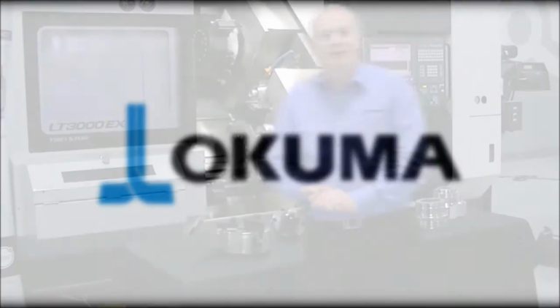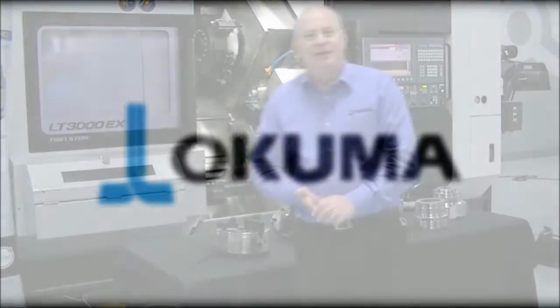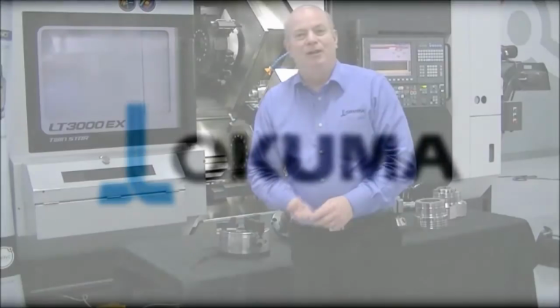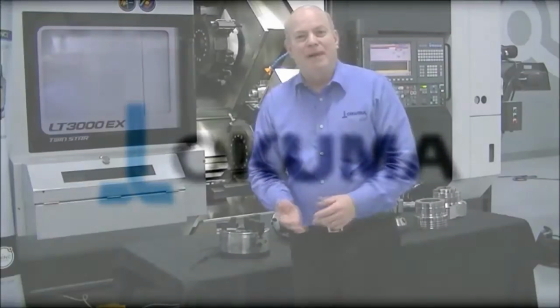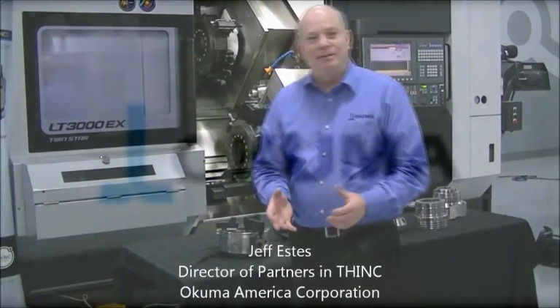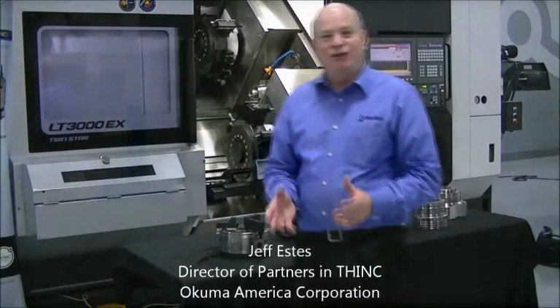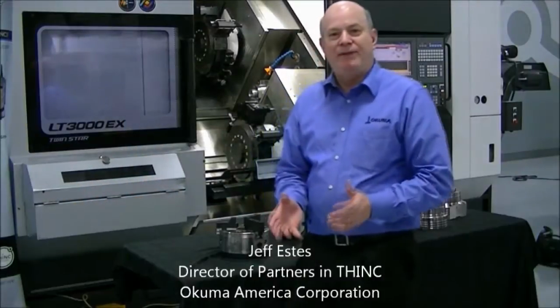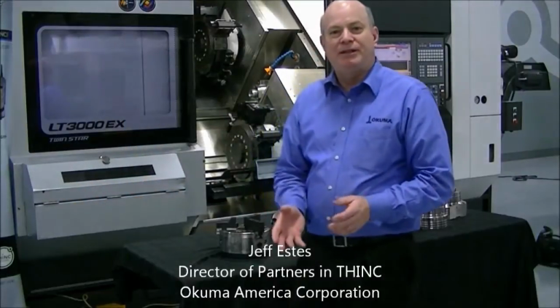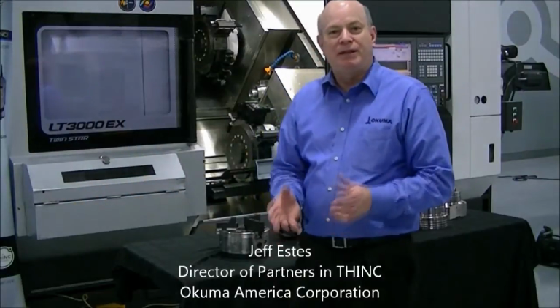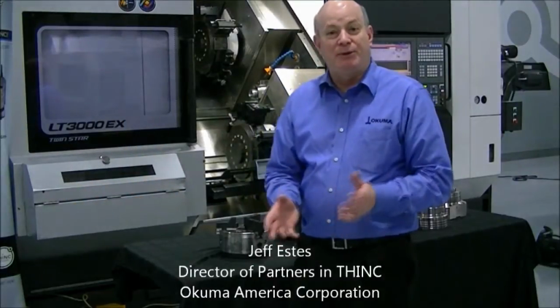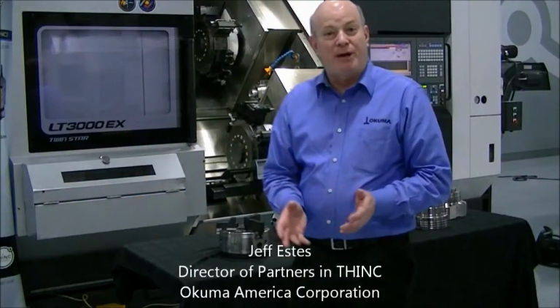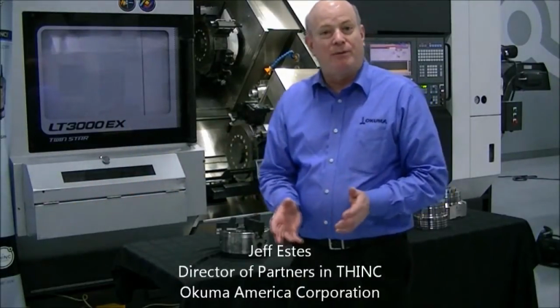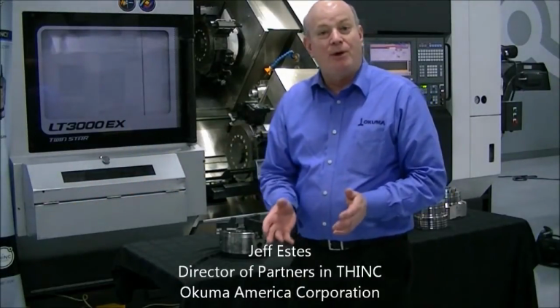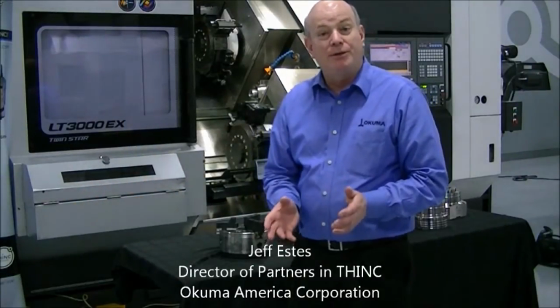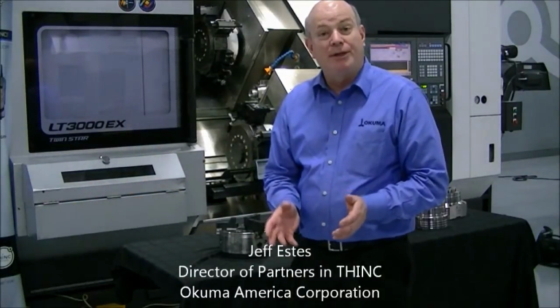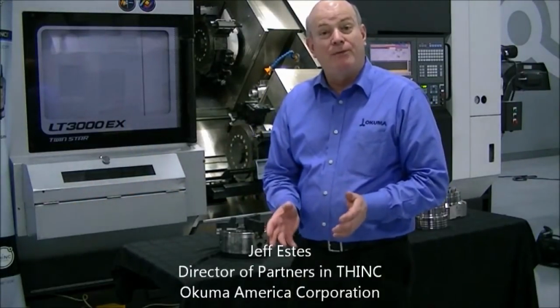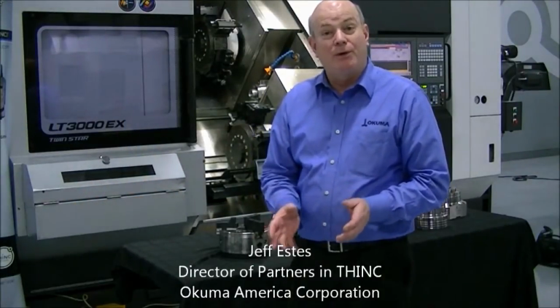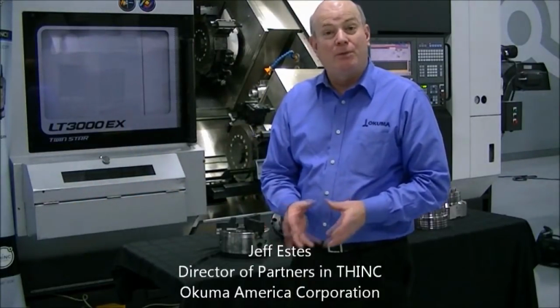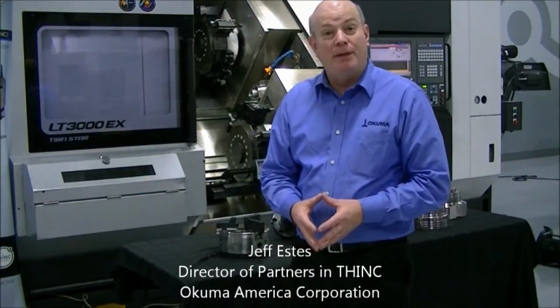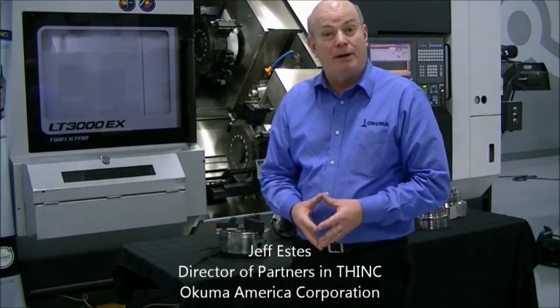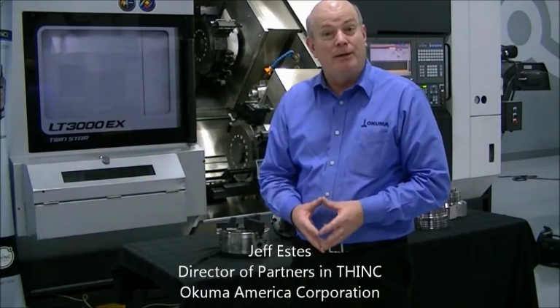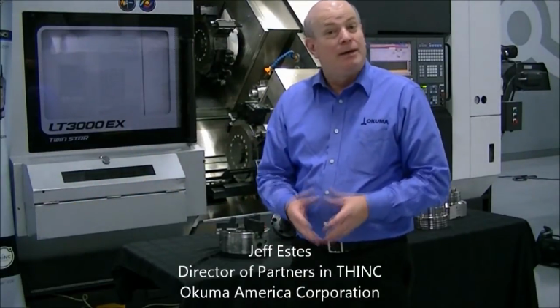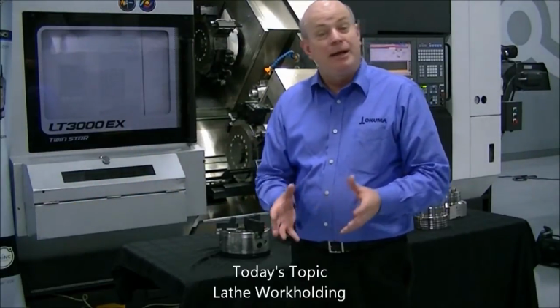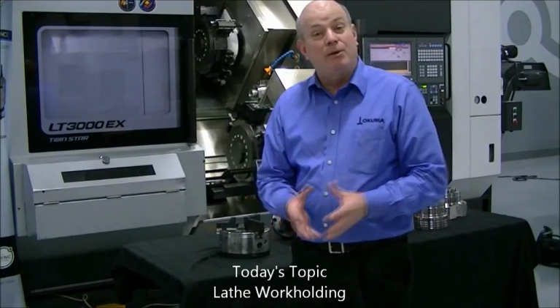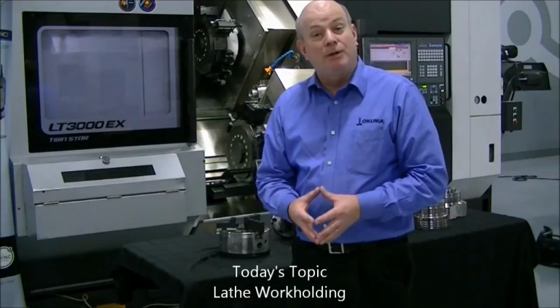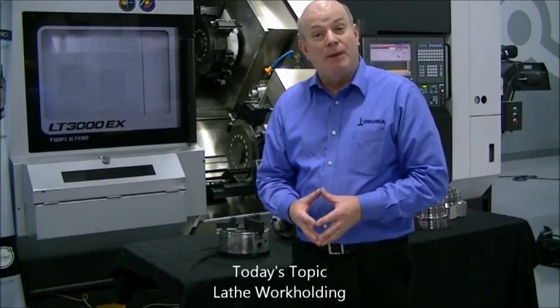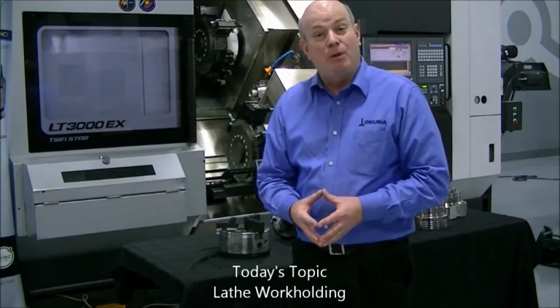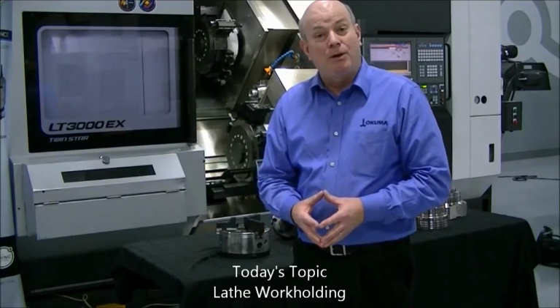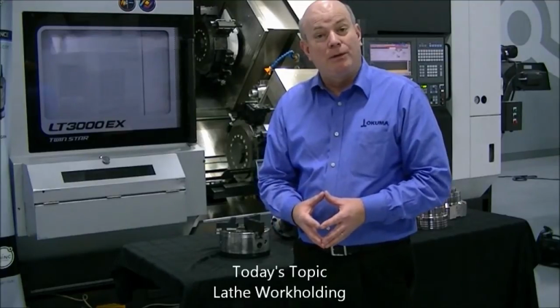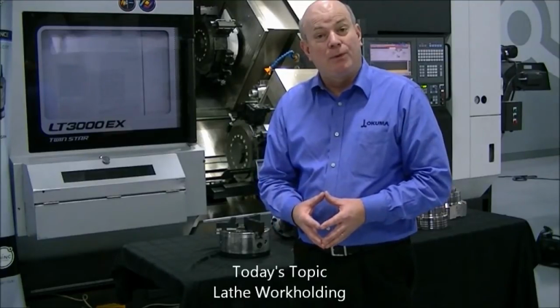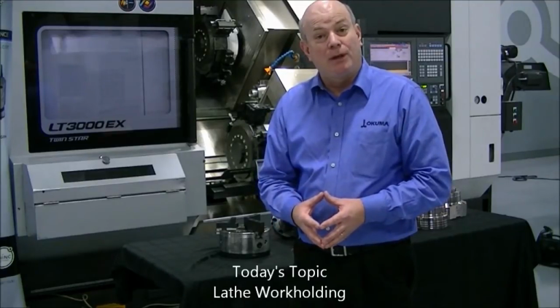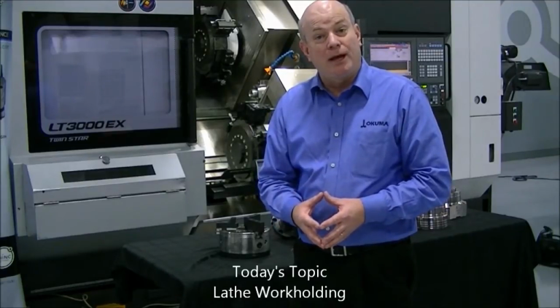Hello, my name is Jeff Estes. I'm the director of partners at ThankCore Coma America. Today we're going to talk about workholding for a lathe.